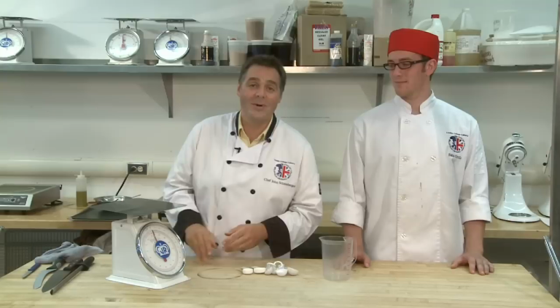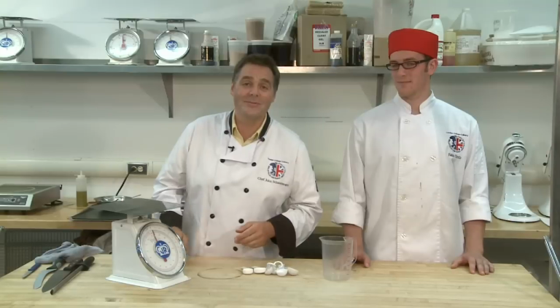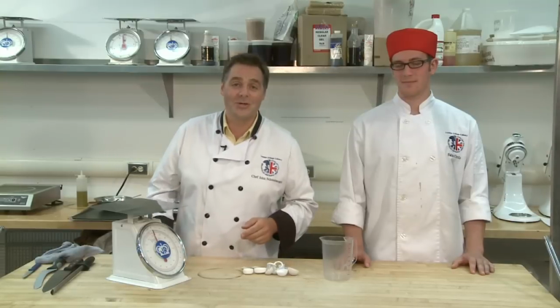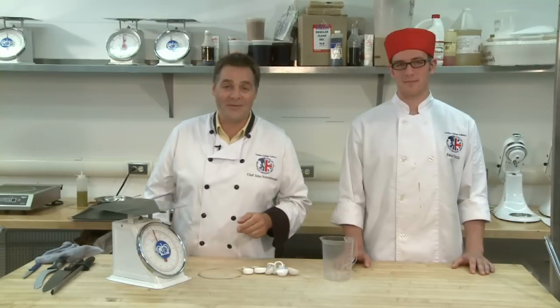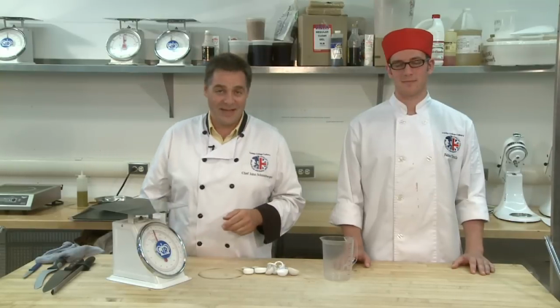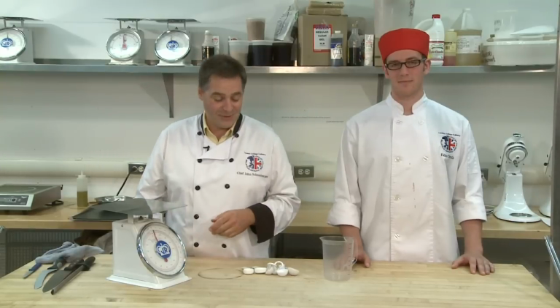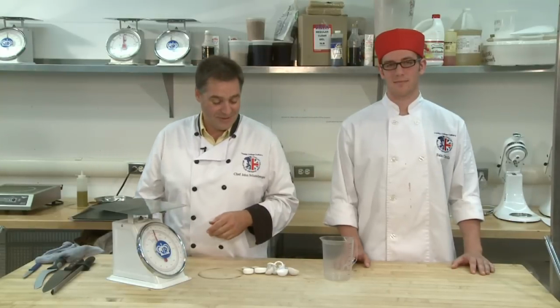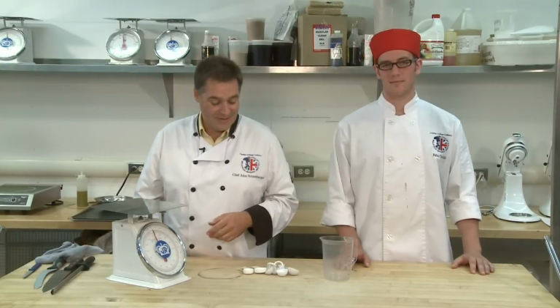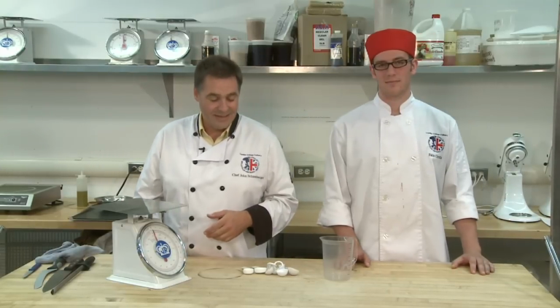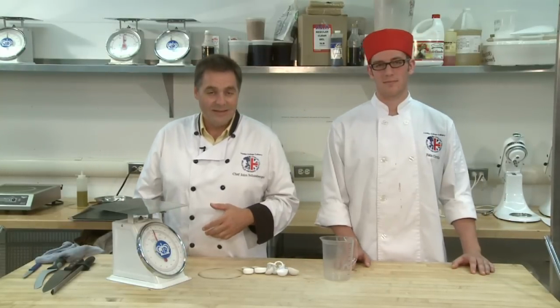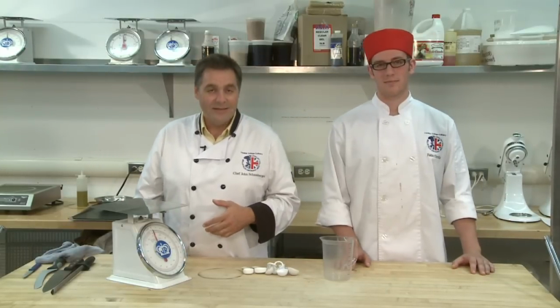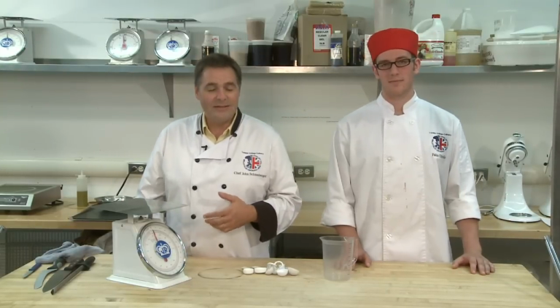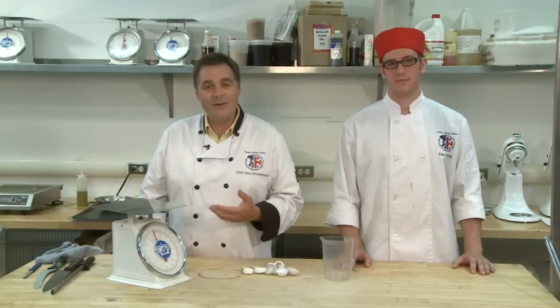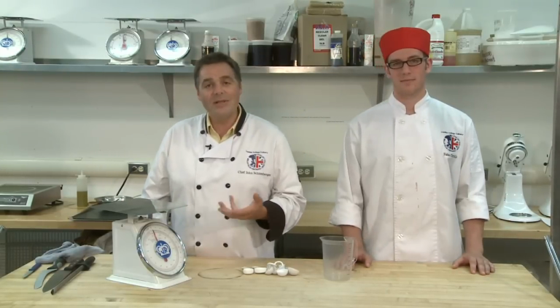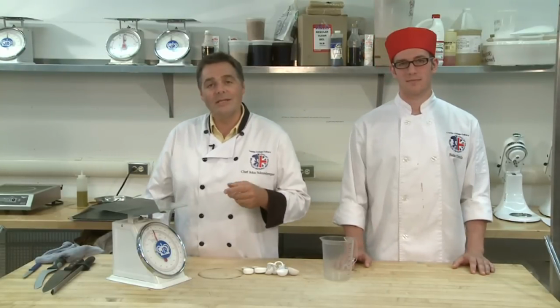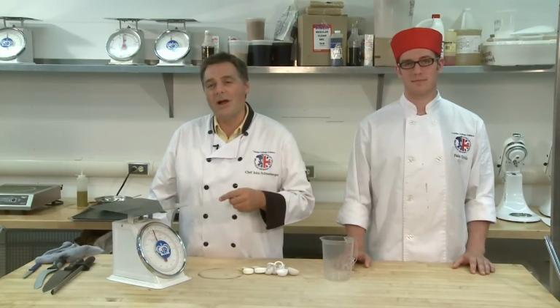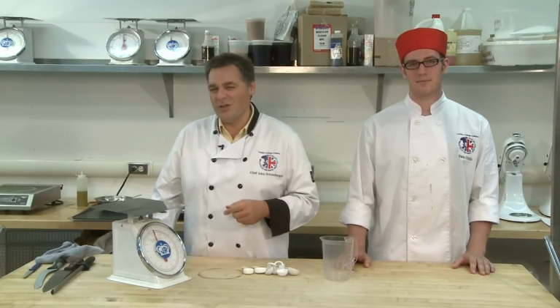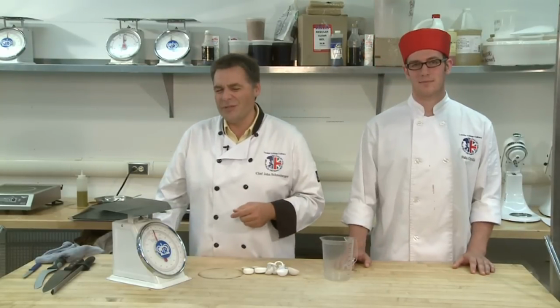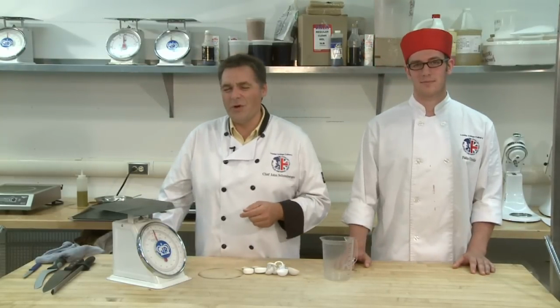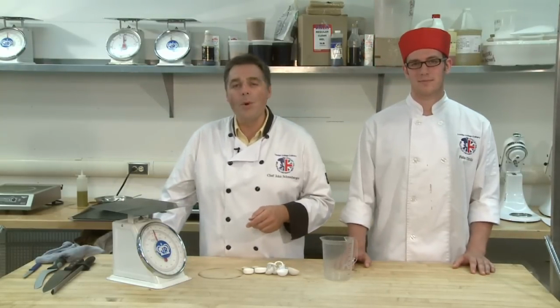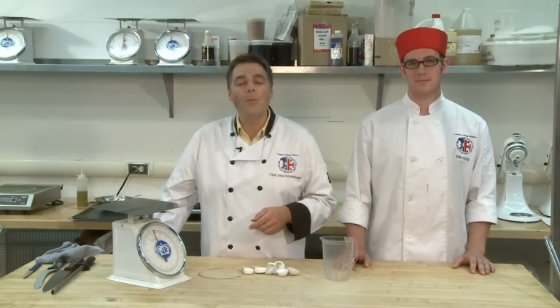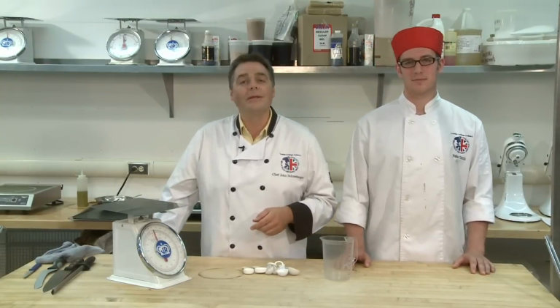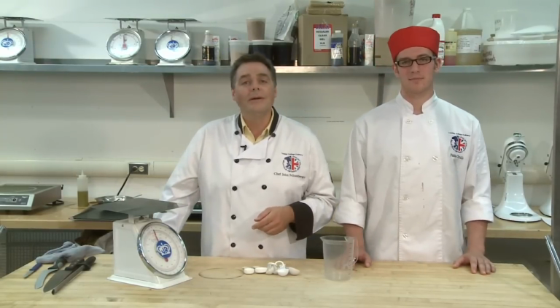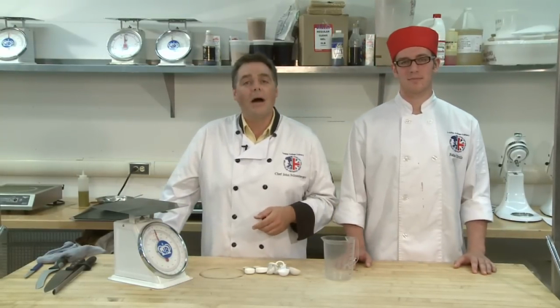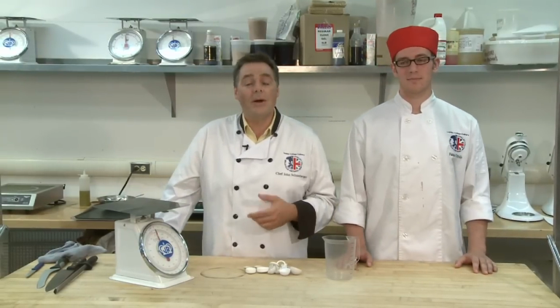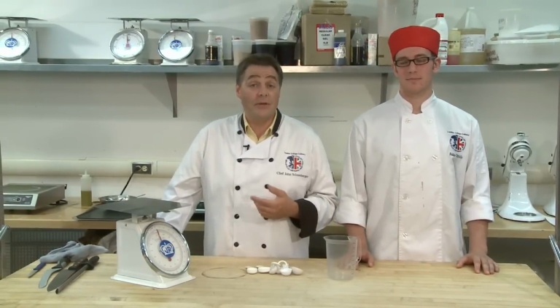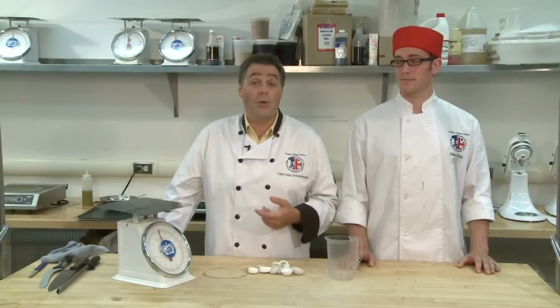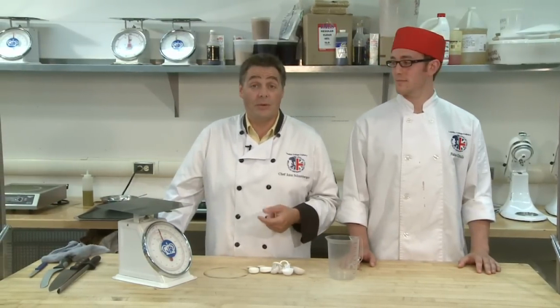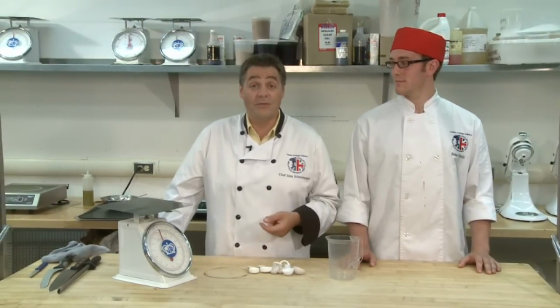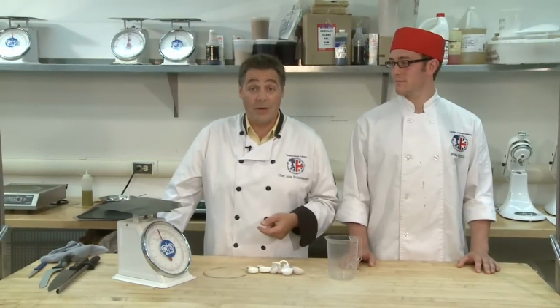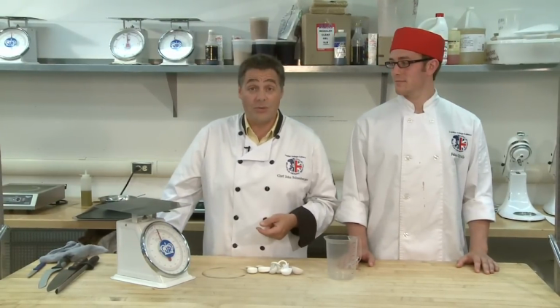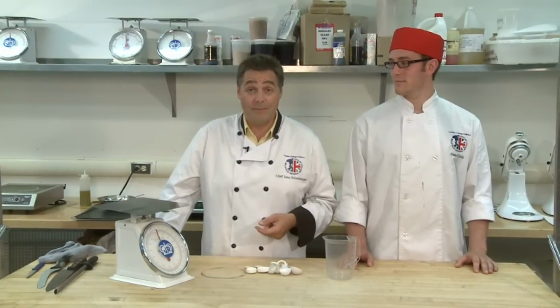Welcome to Chef Tips. Today we'd like to talk just for a moment about the importance of measurement.